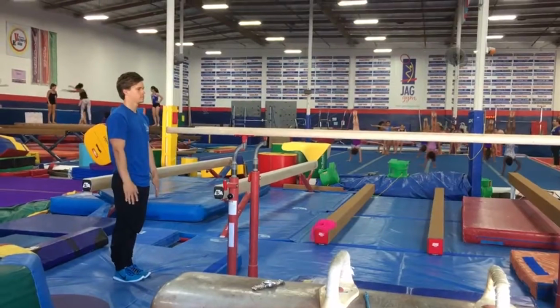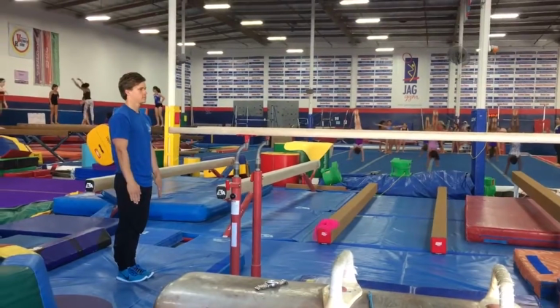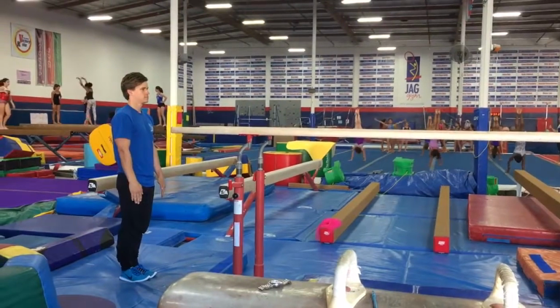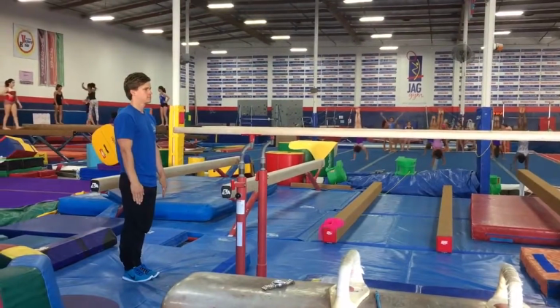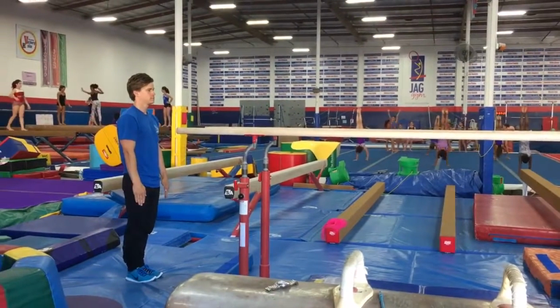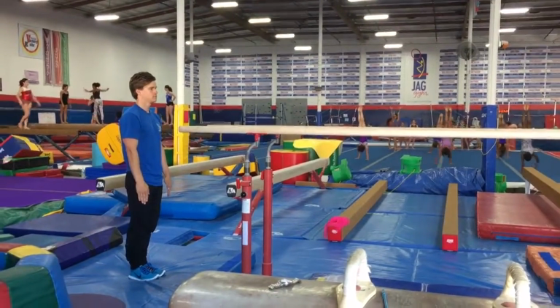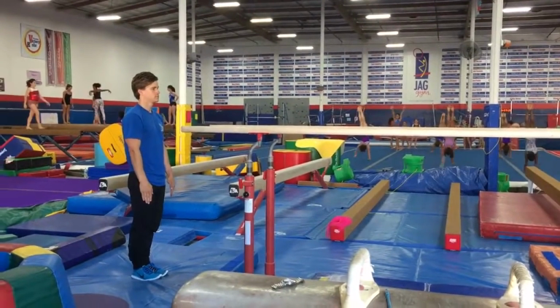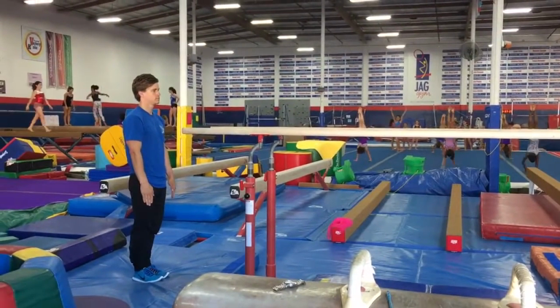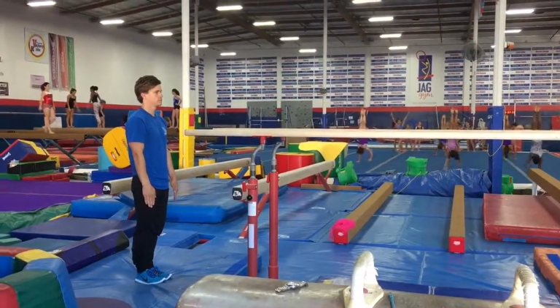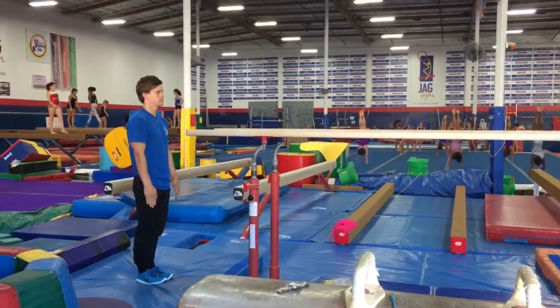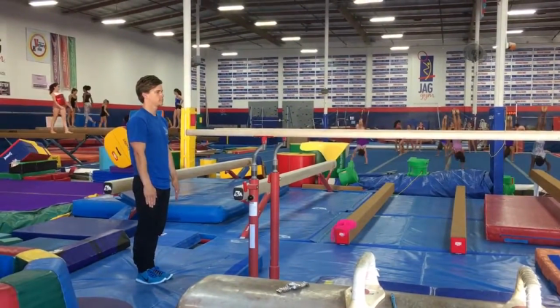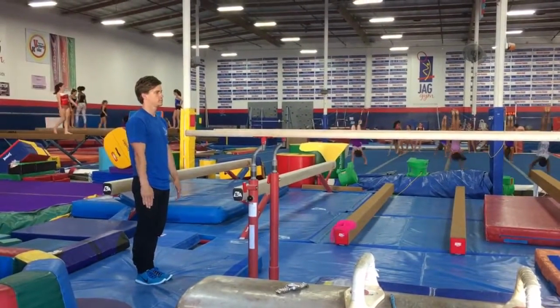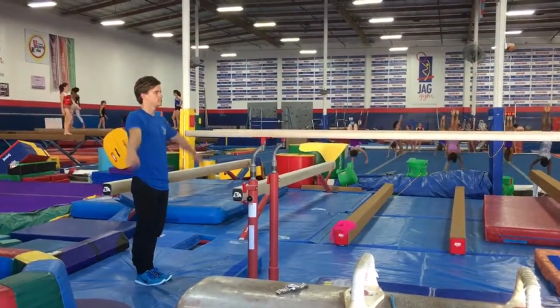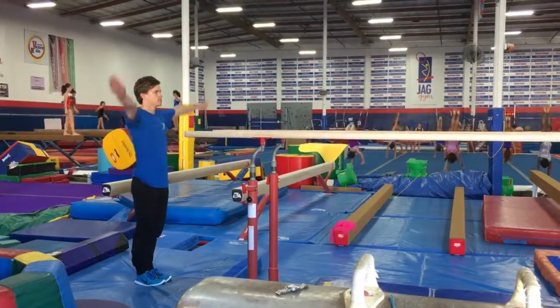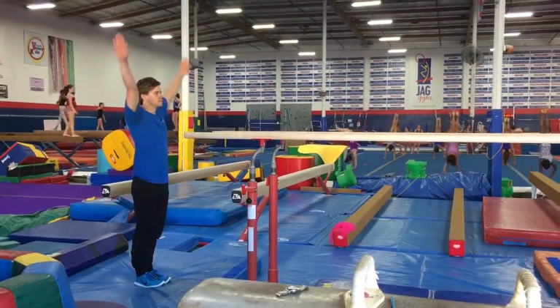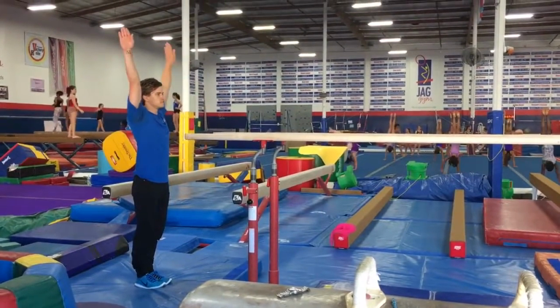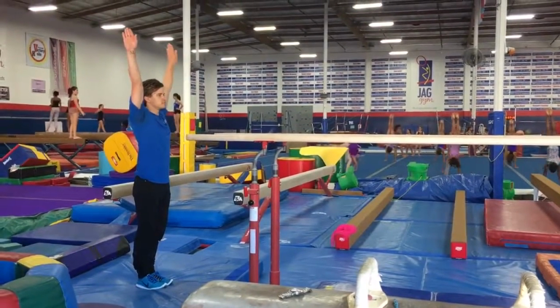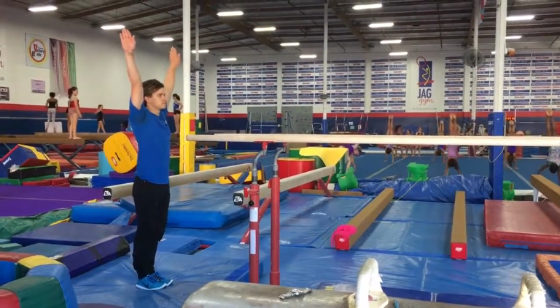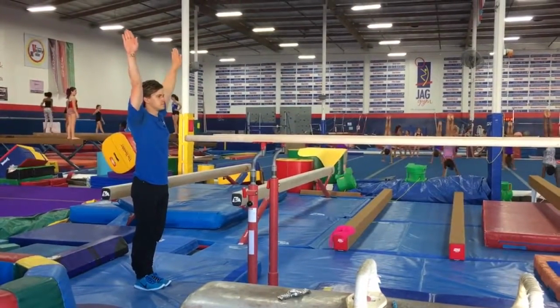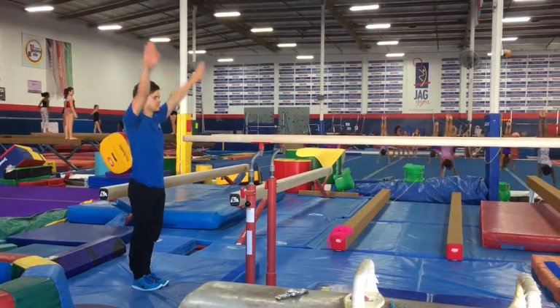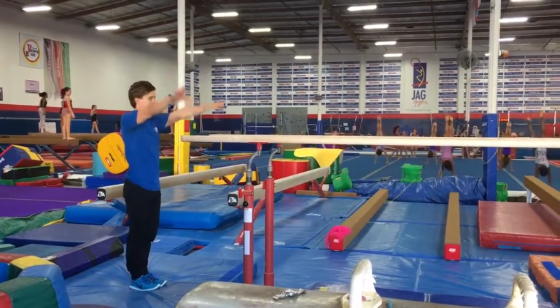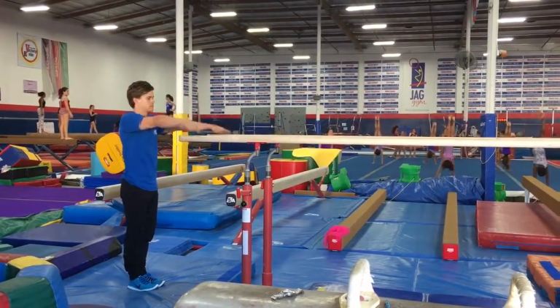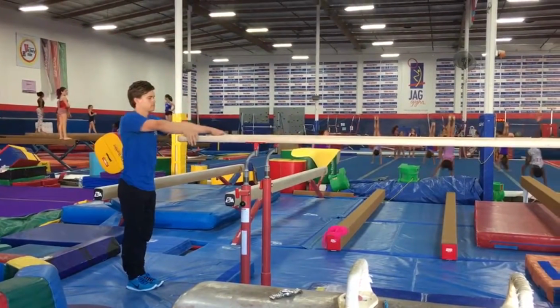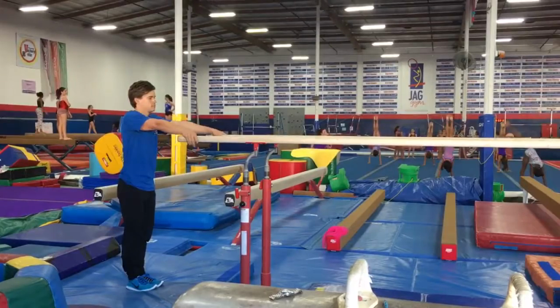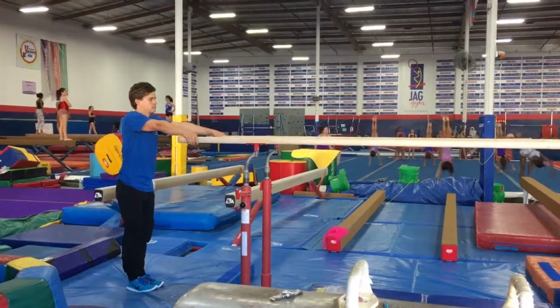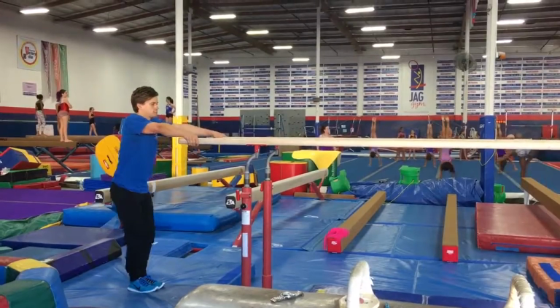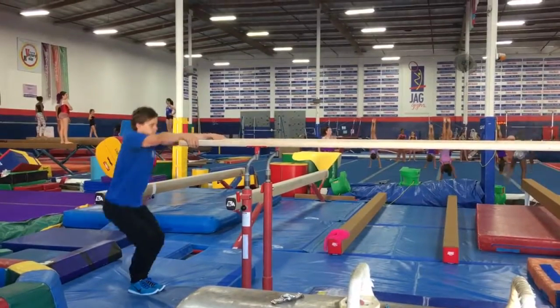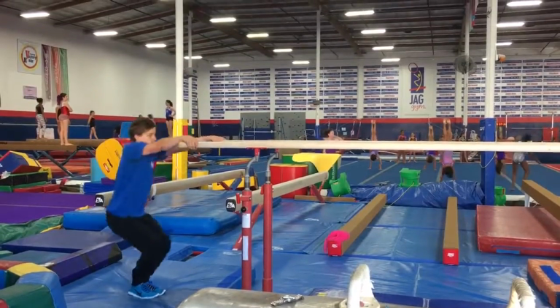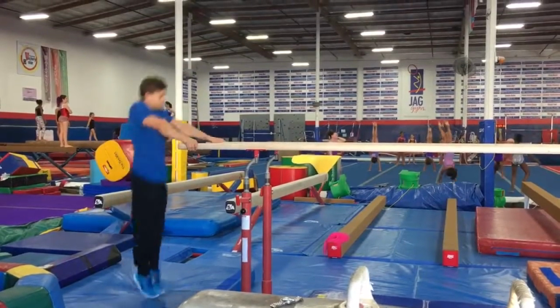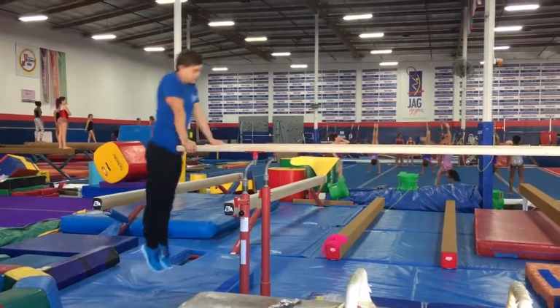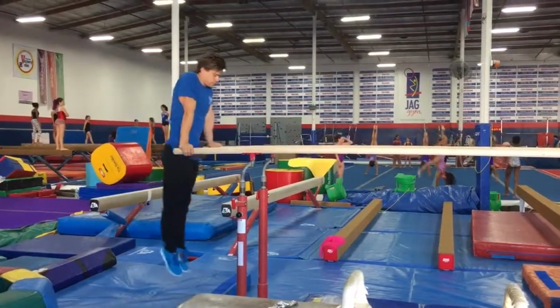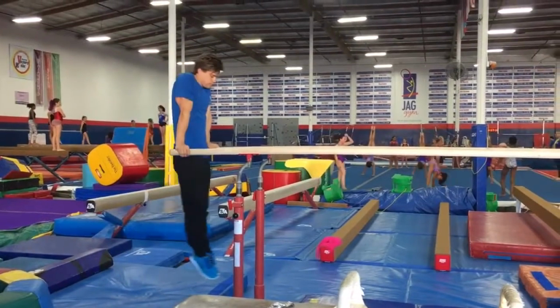Advance boys parallel bars. Pollute. Five hand hops.